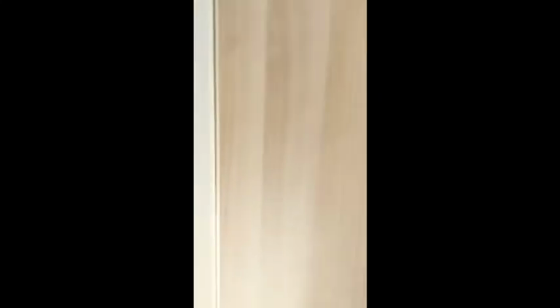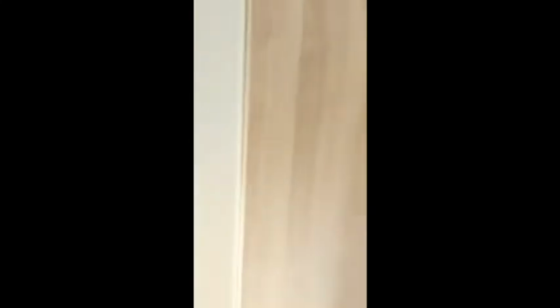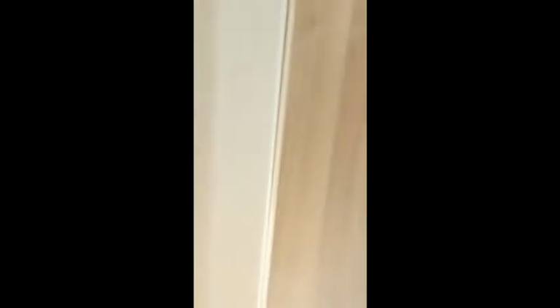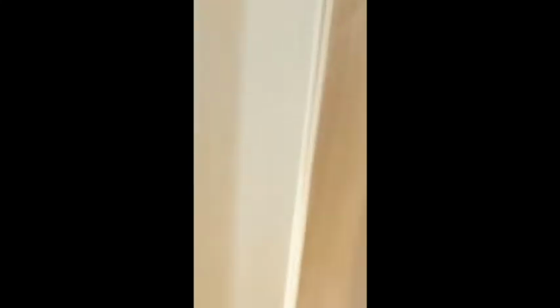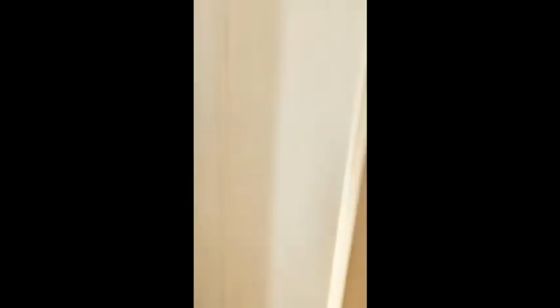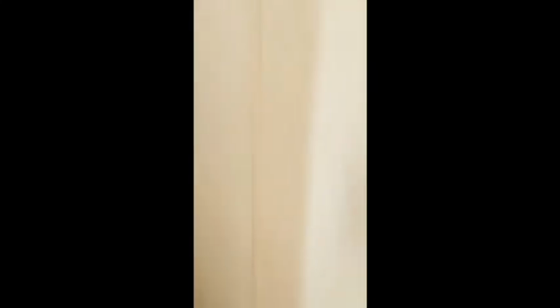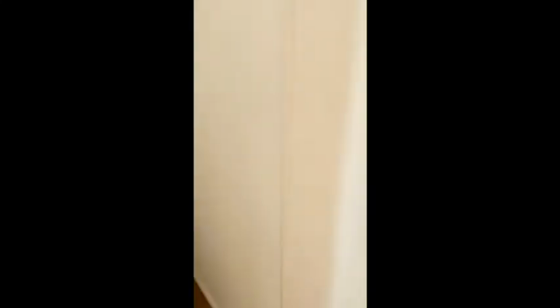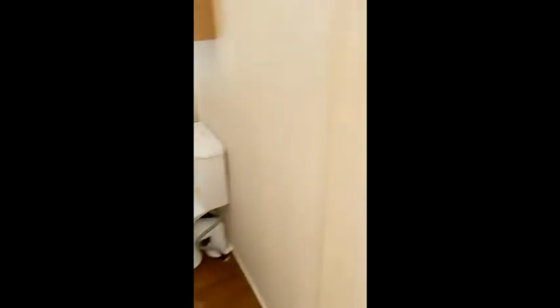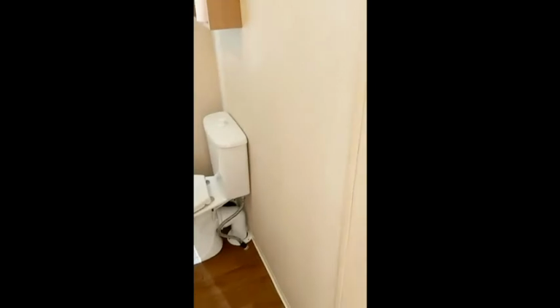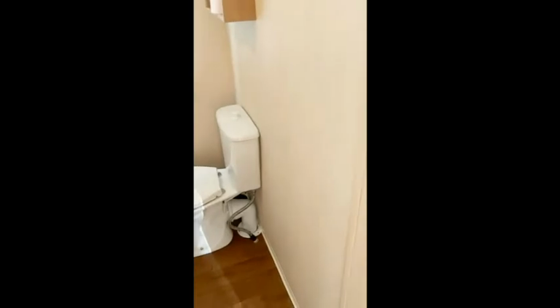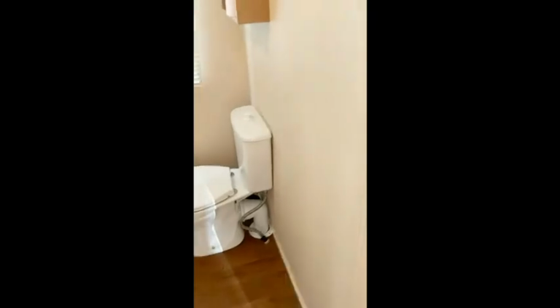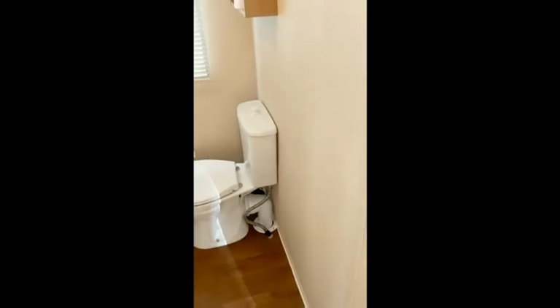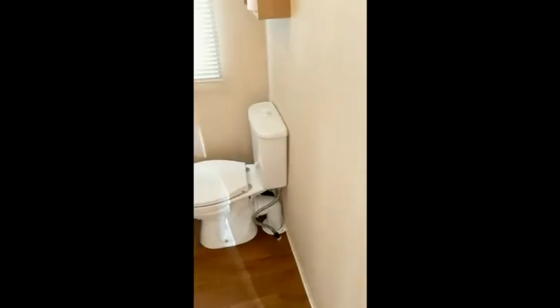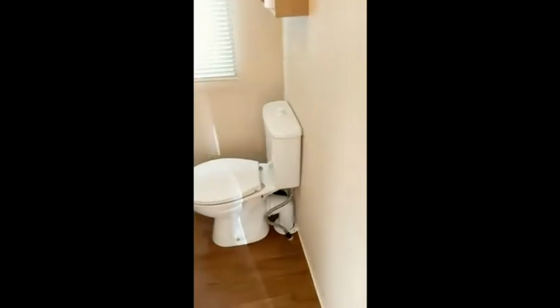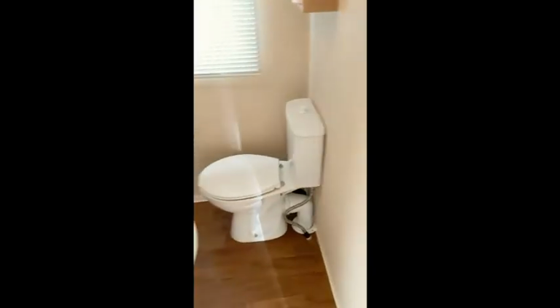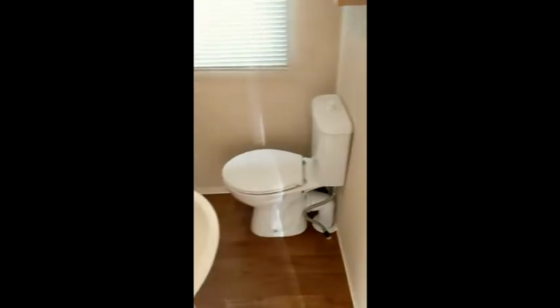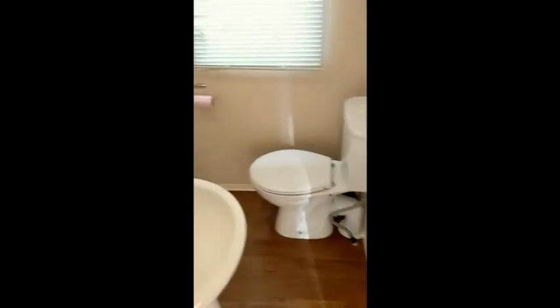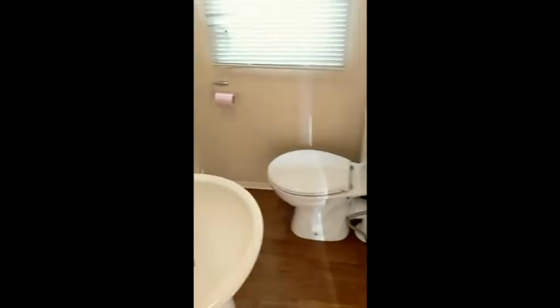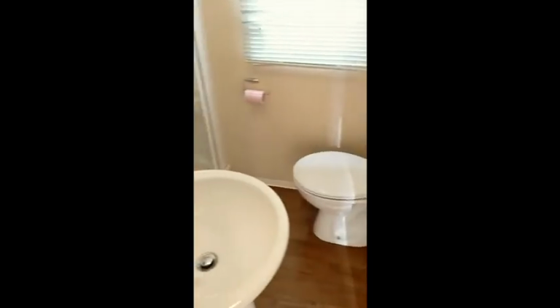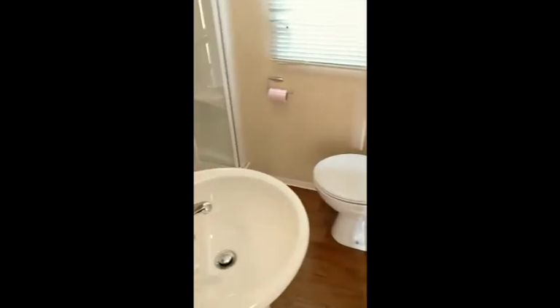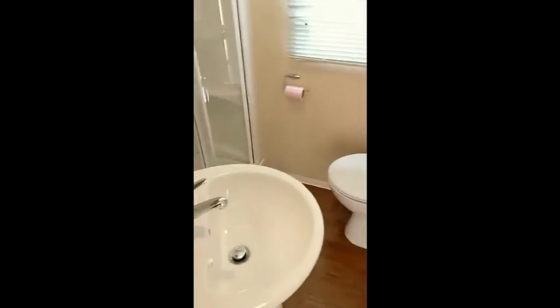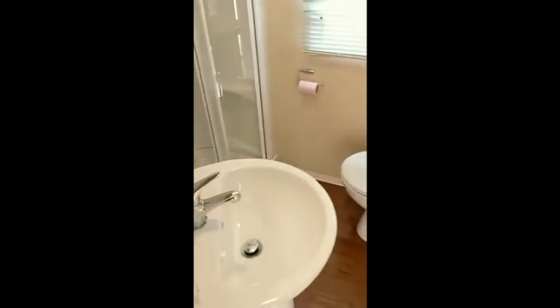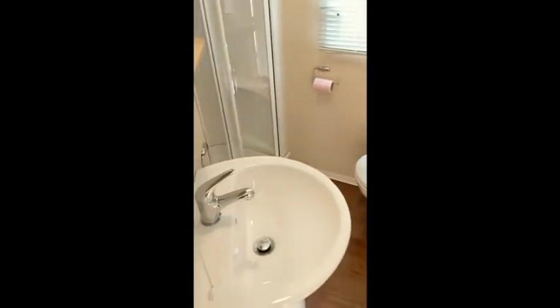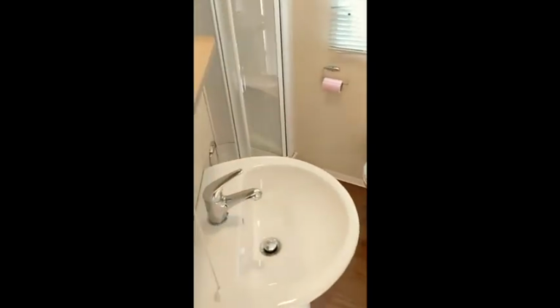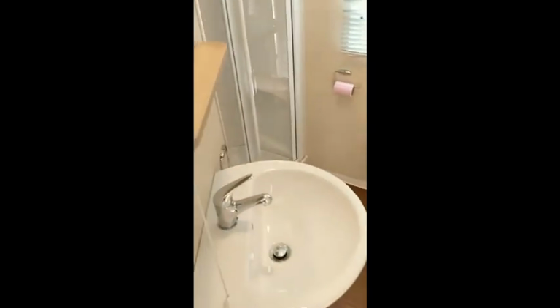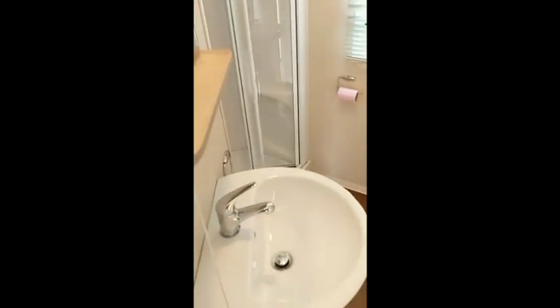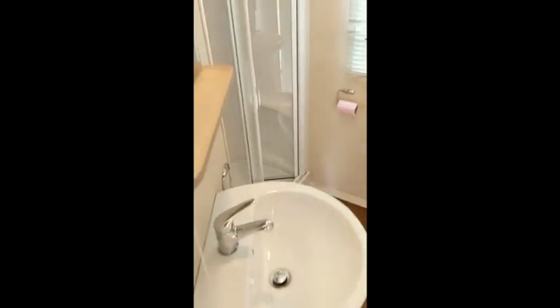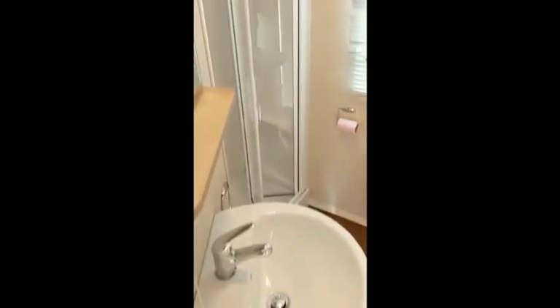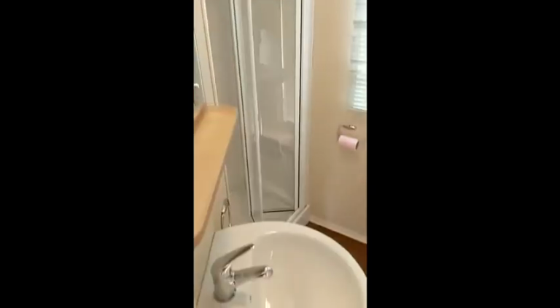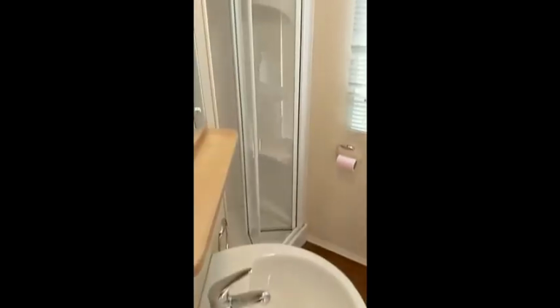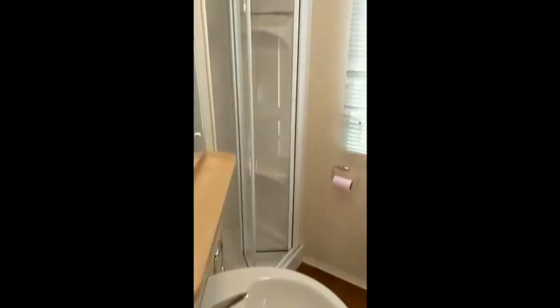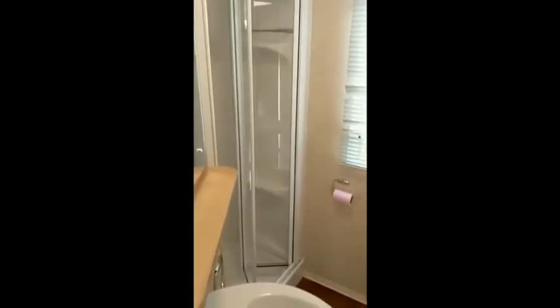The bathroom has a toilet, wash hand basin, and shower.